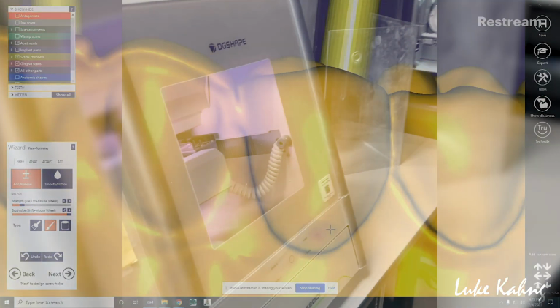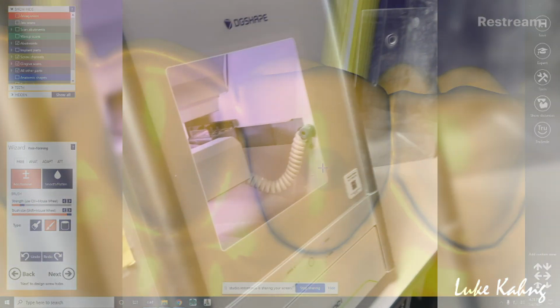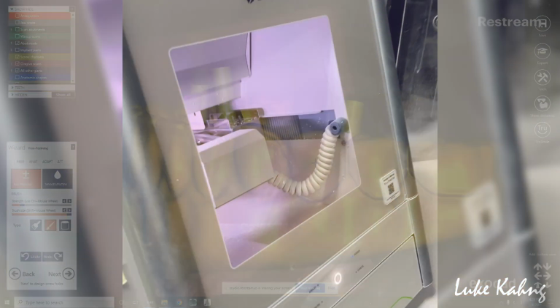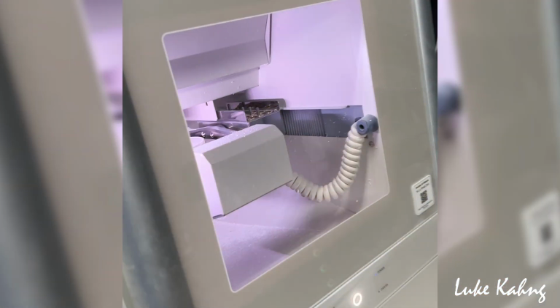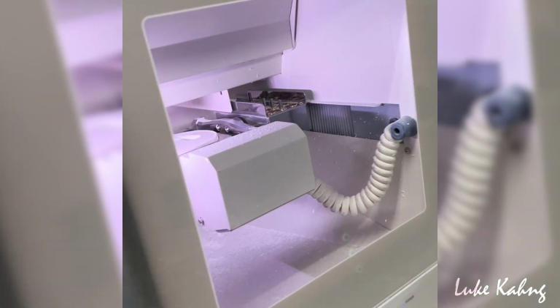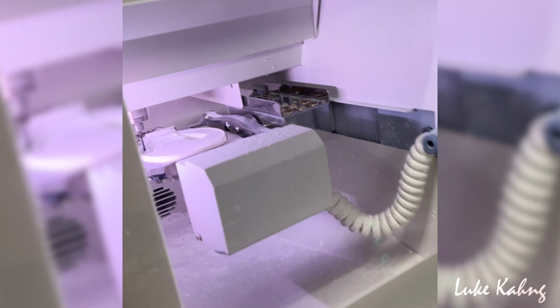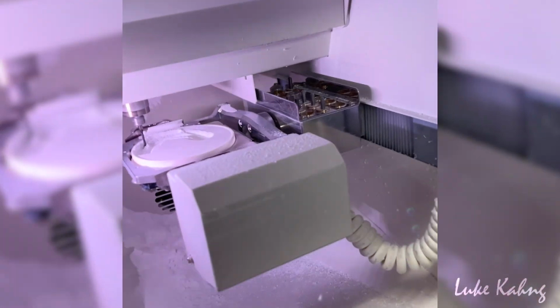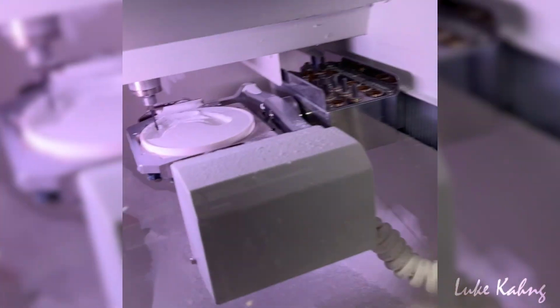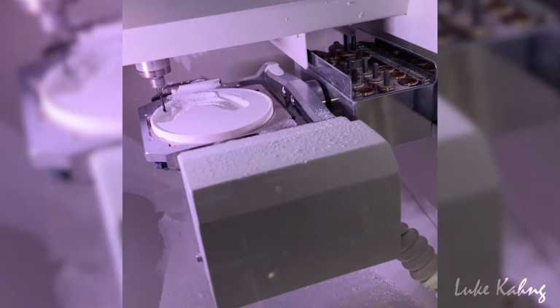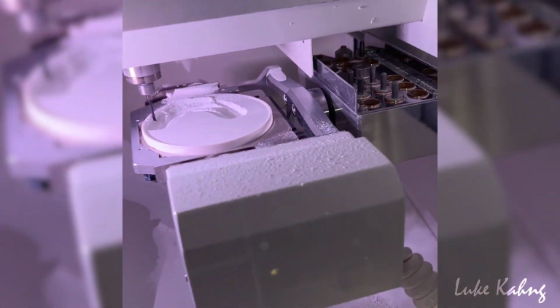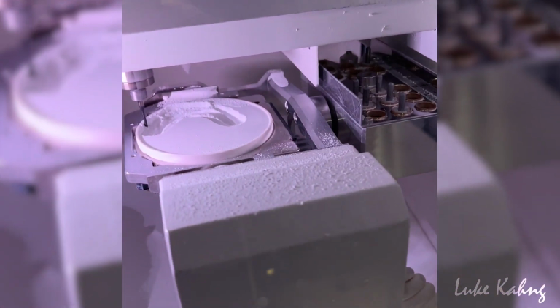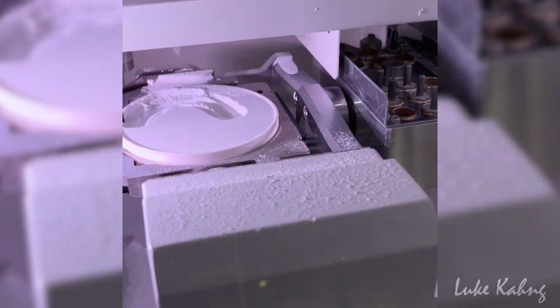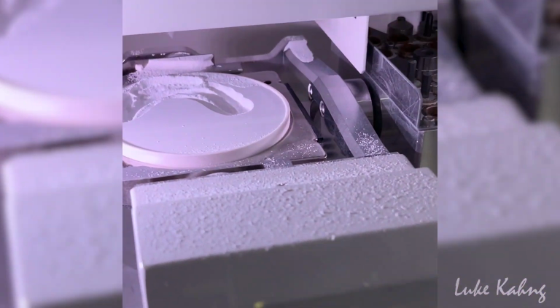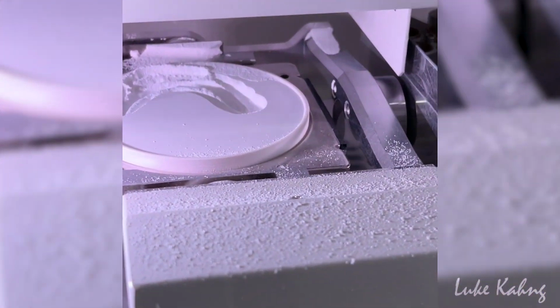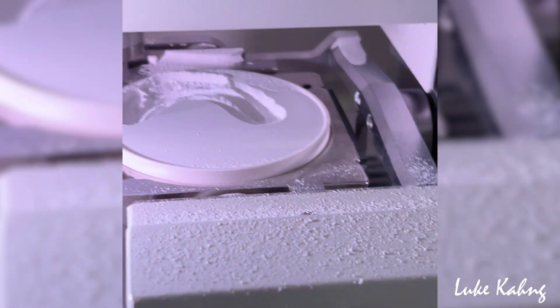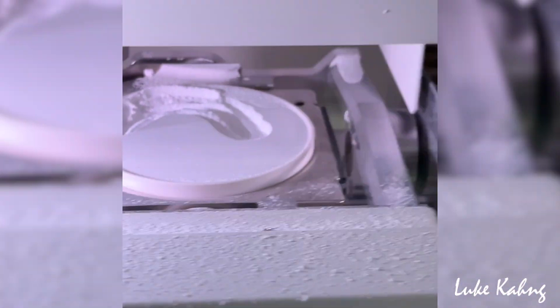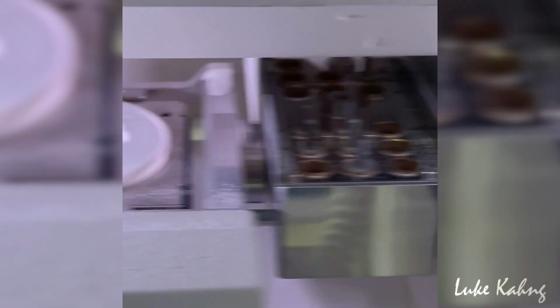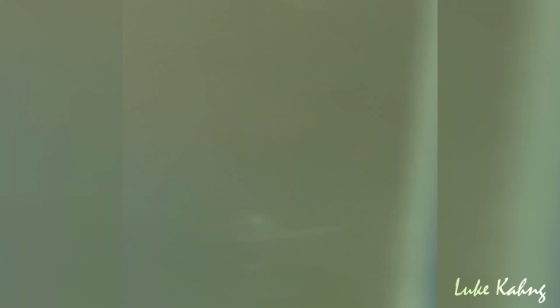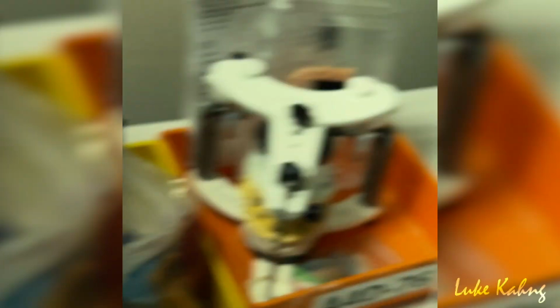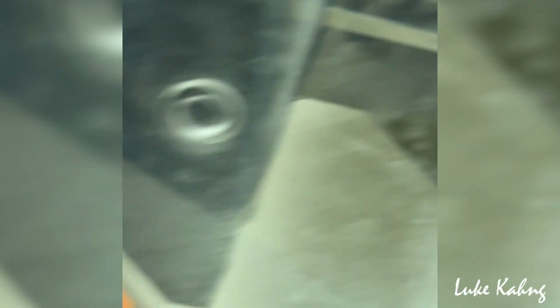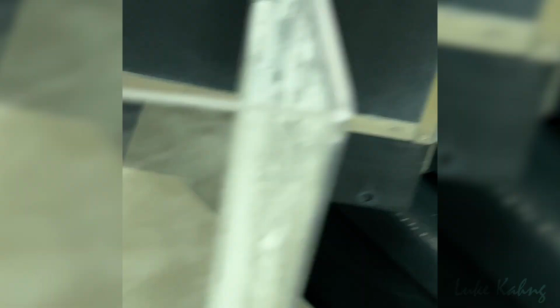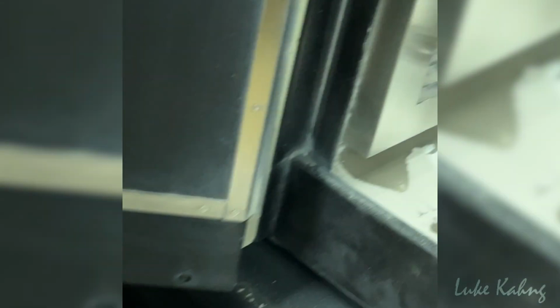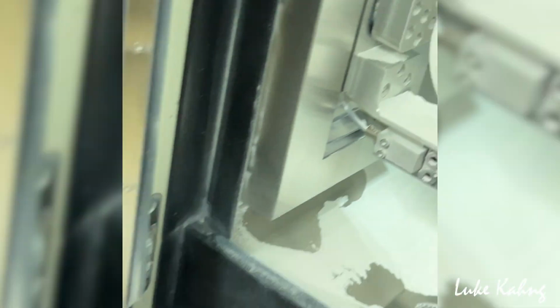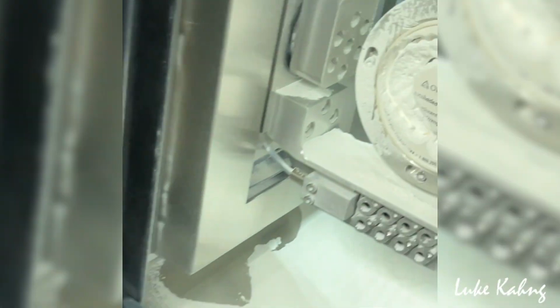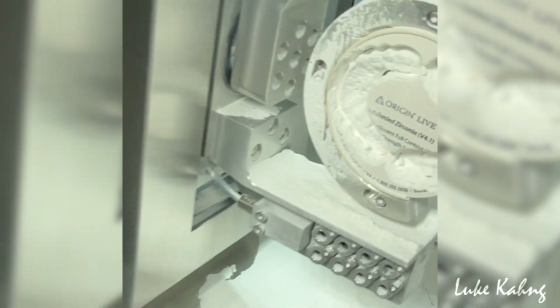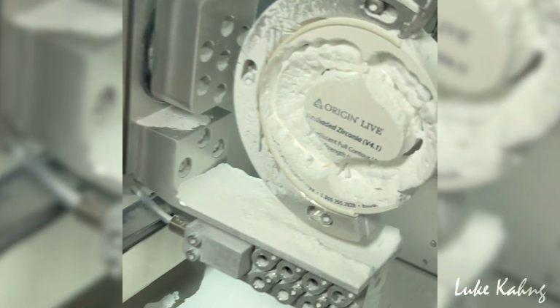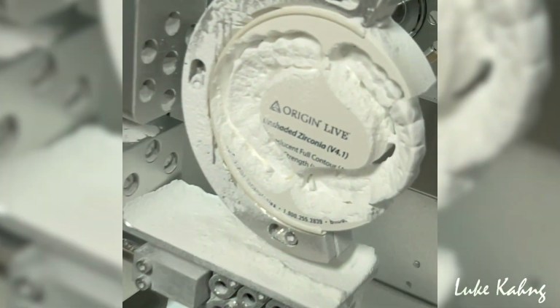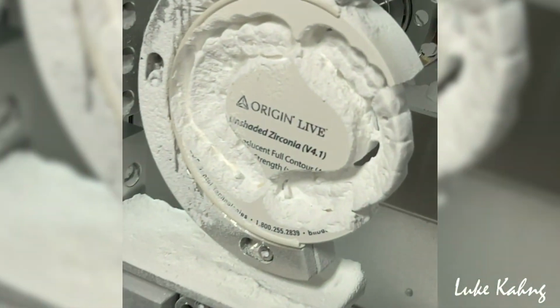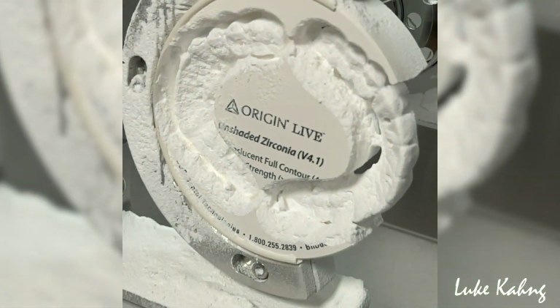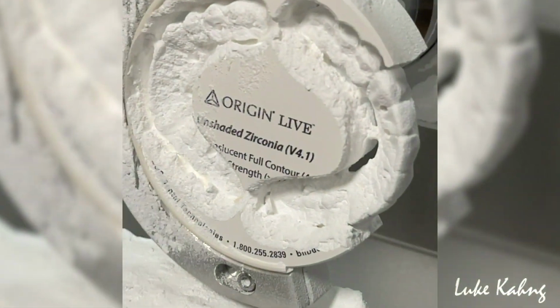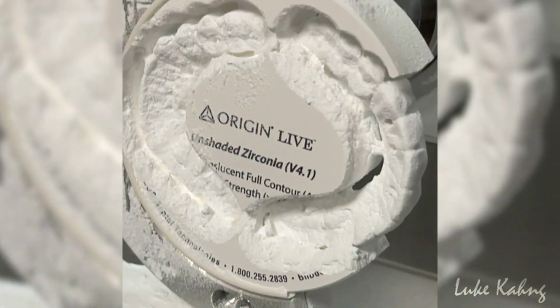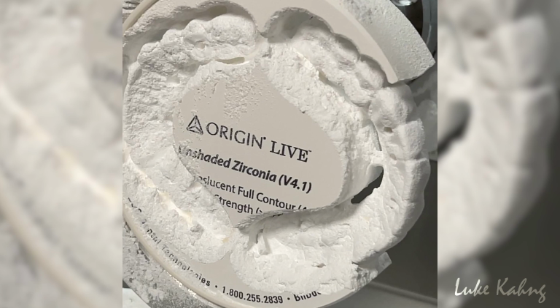We then send the design files to our milling machines, which proceed to mill out the arches in zirconia.